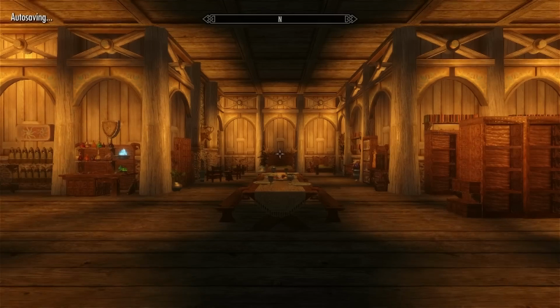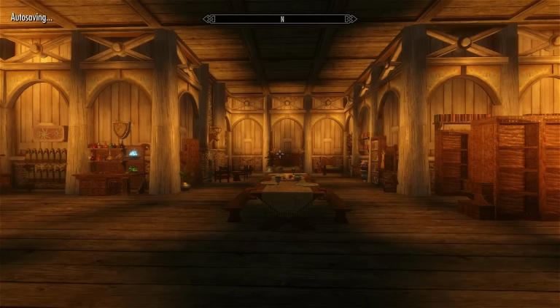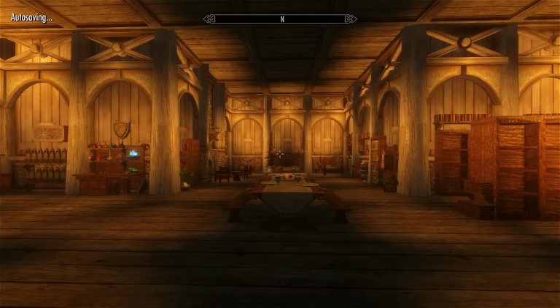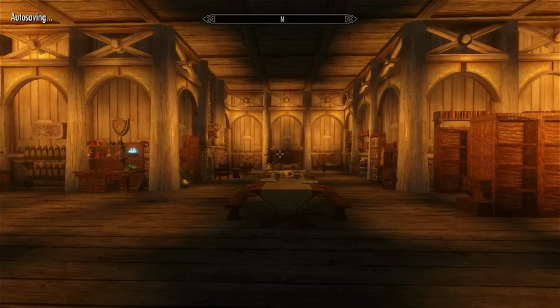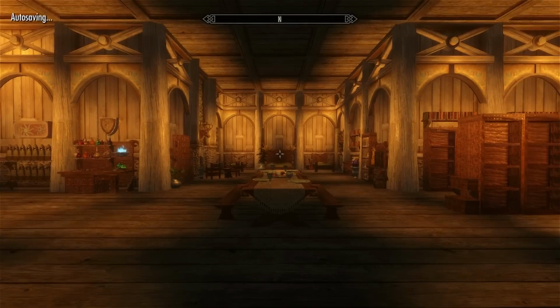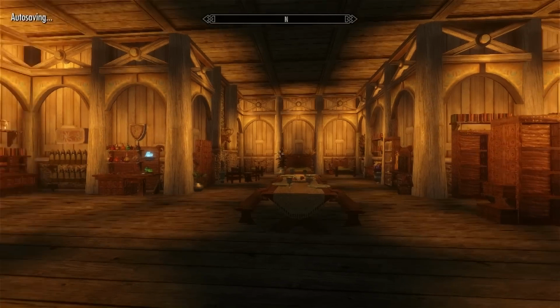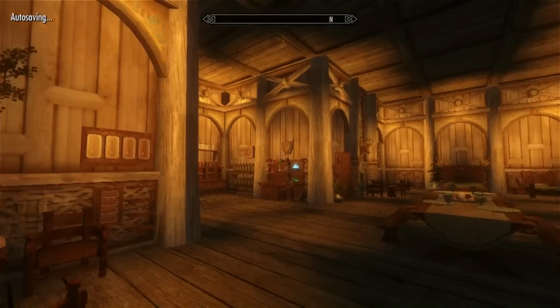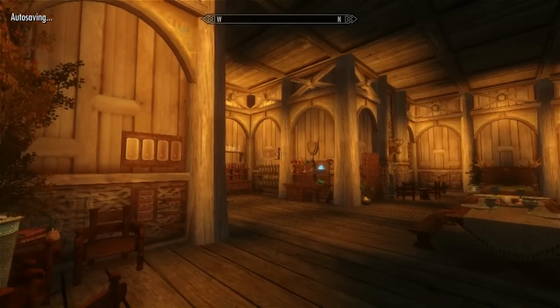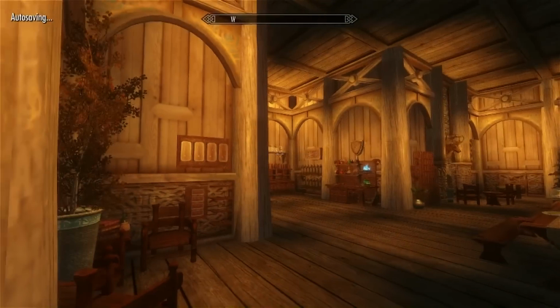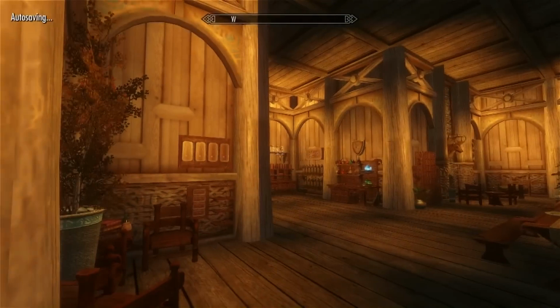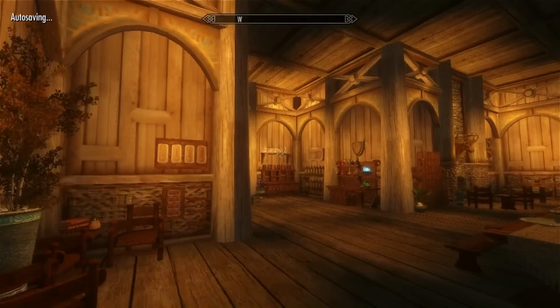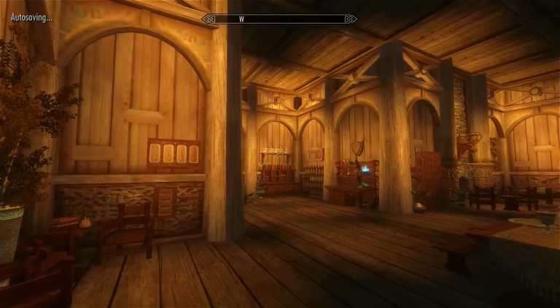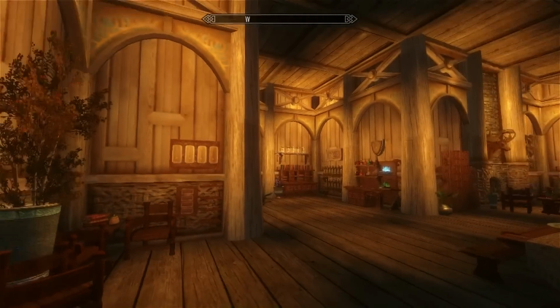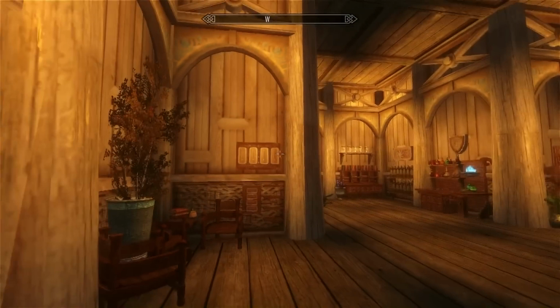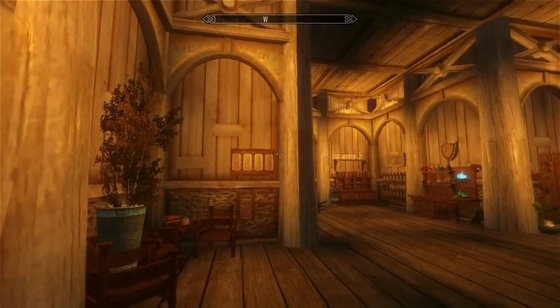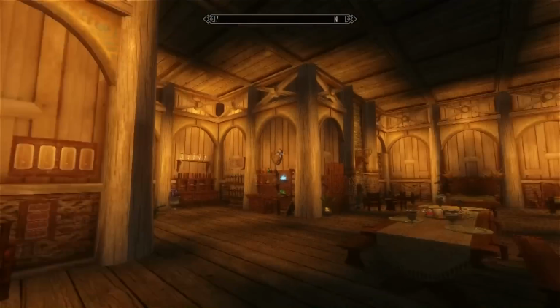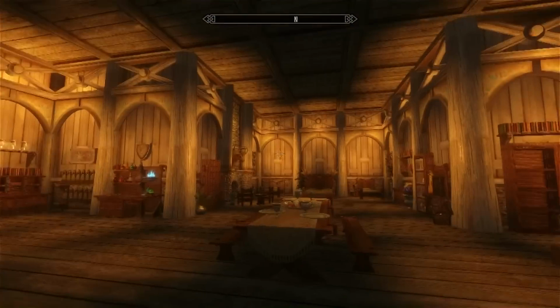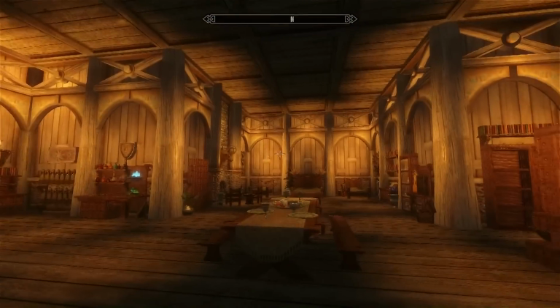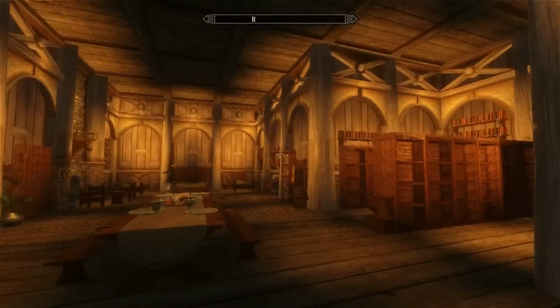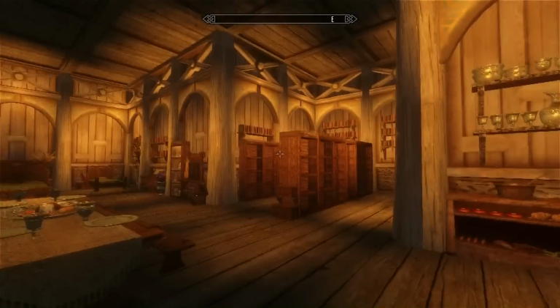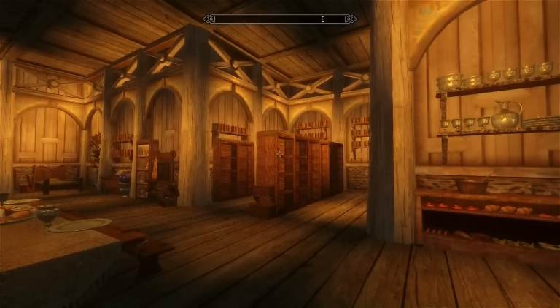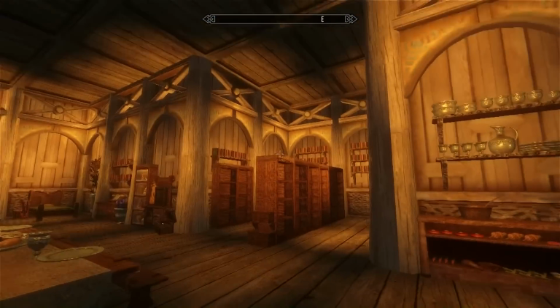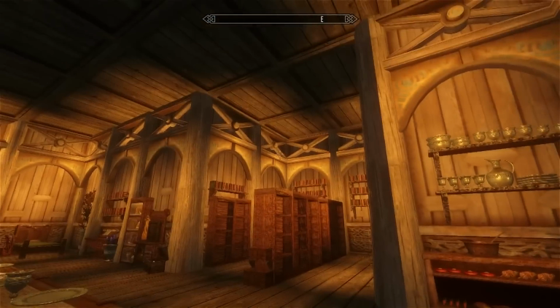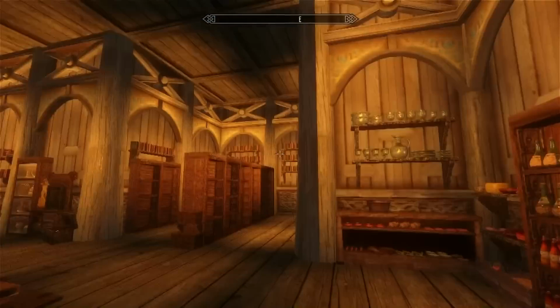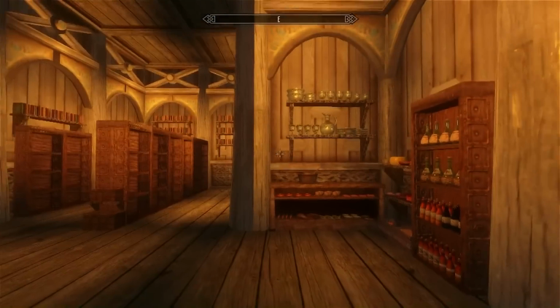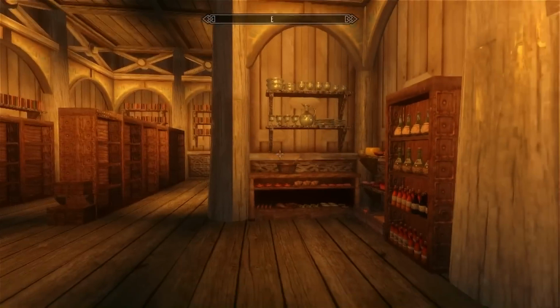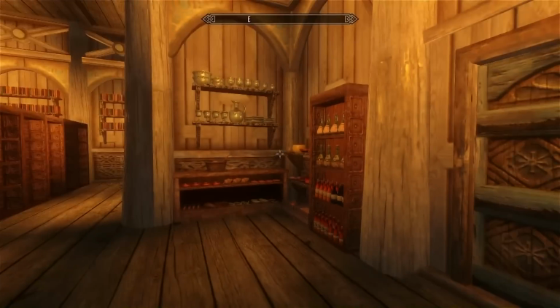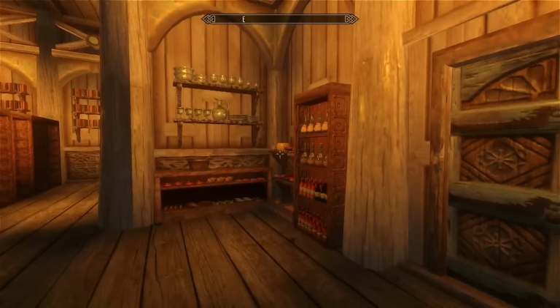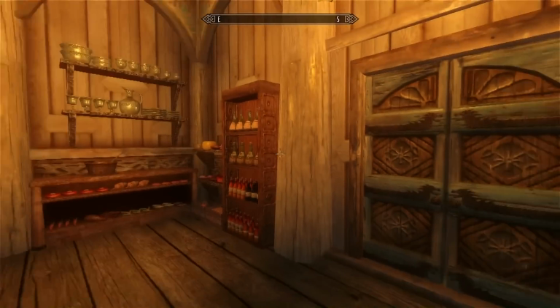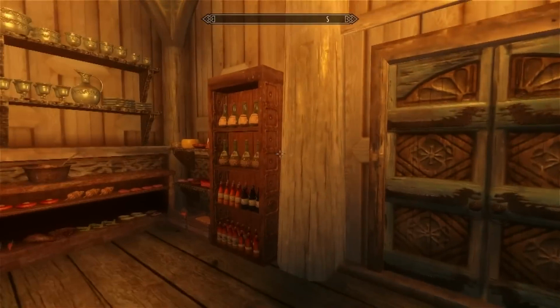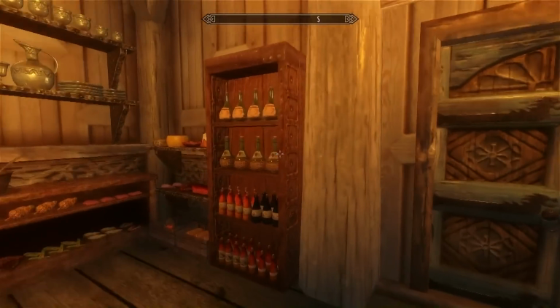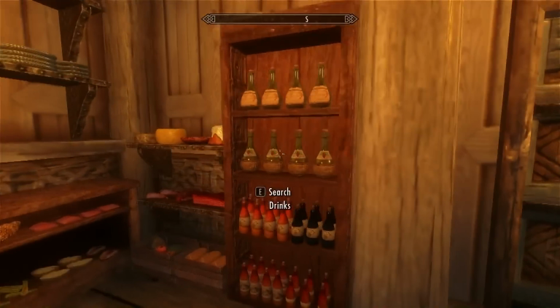Alright, so here you see the house — it looks very cozy, yellow light — so let's go in here first.